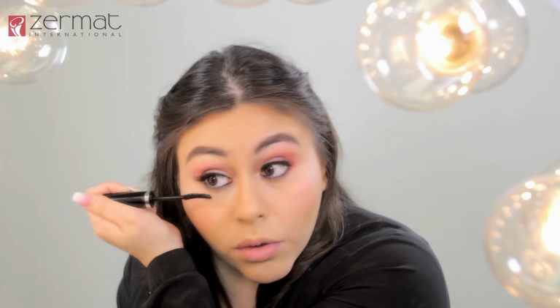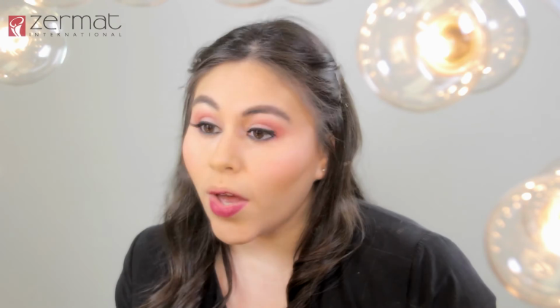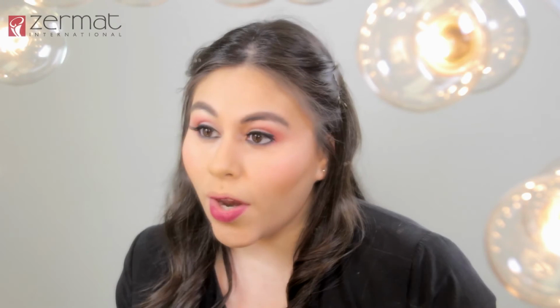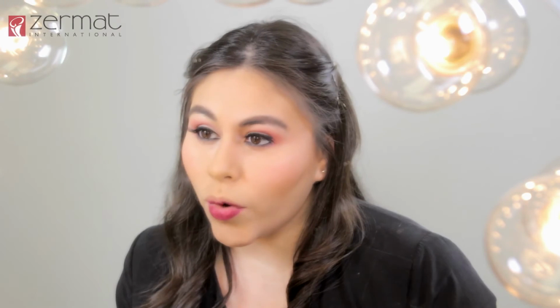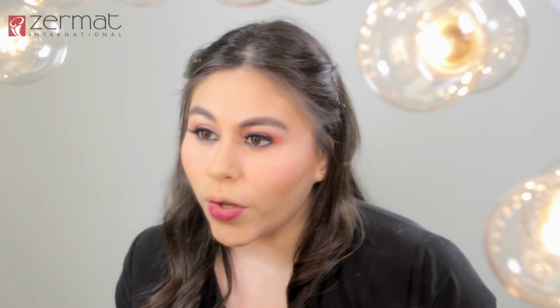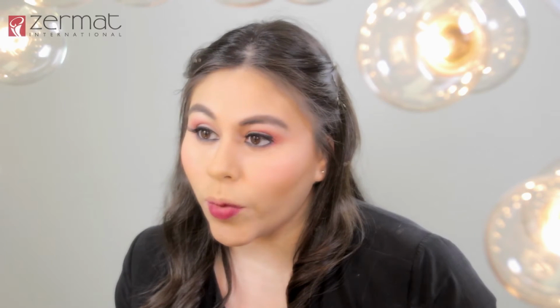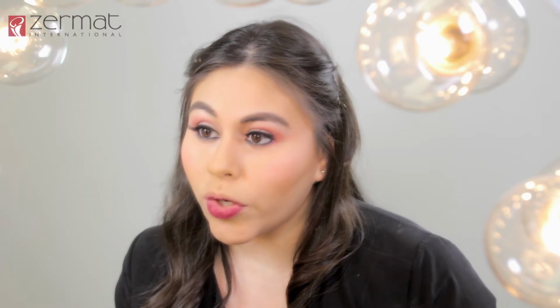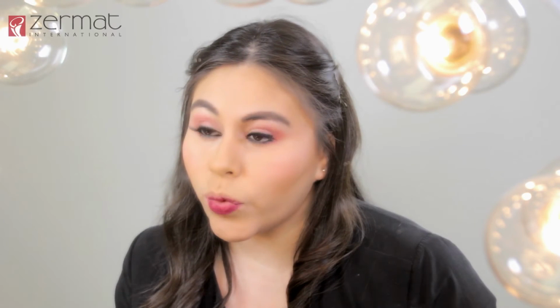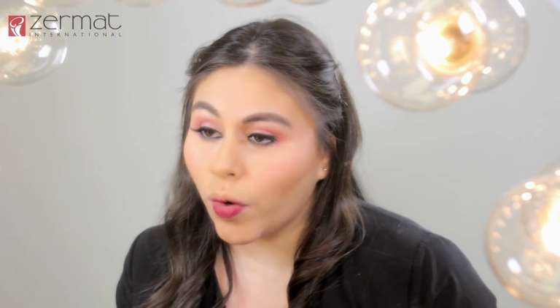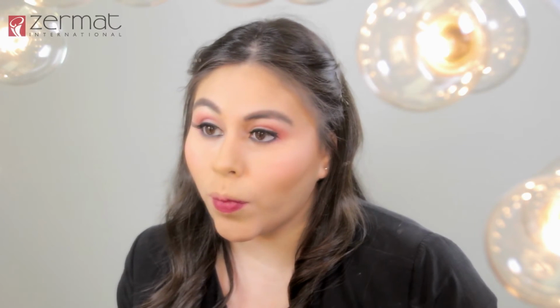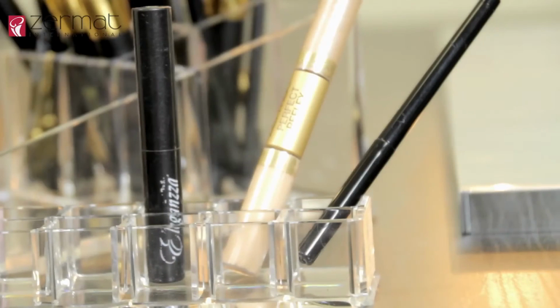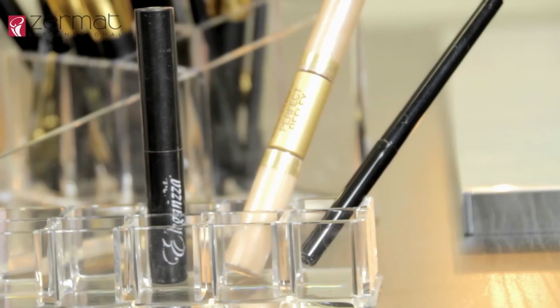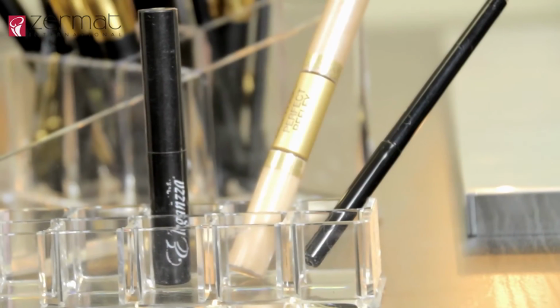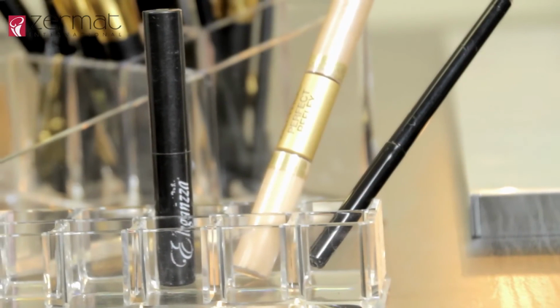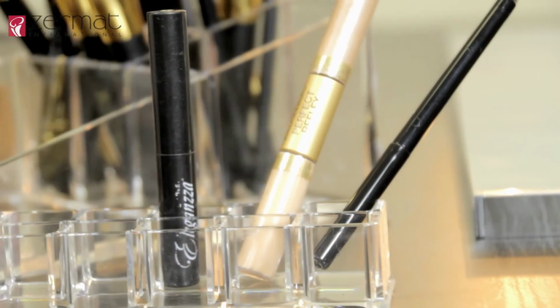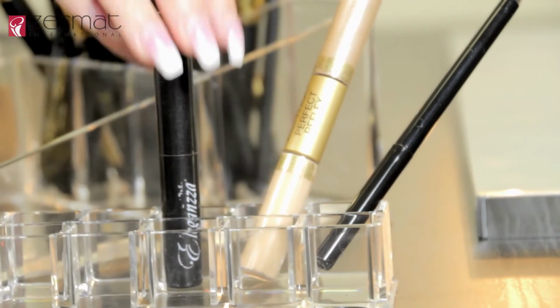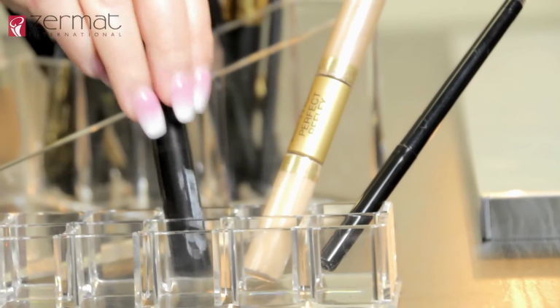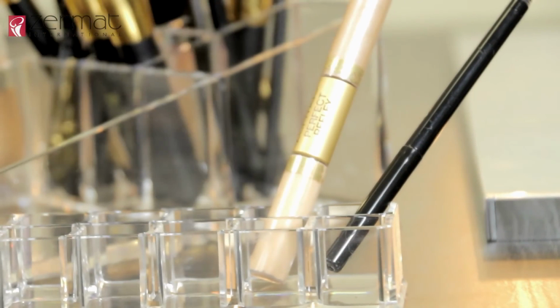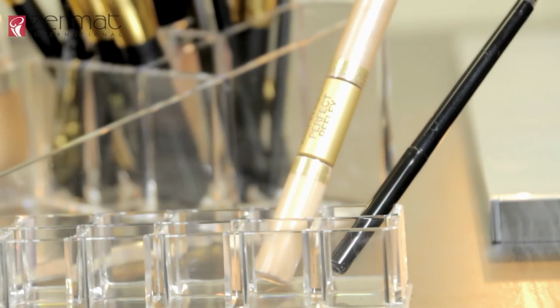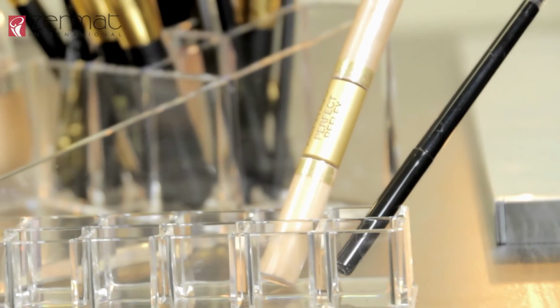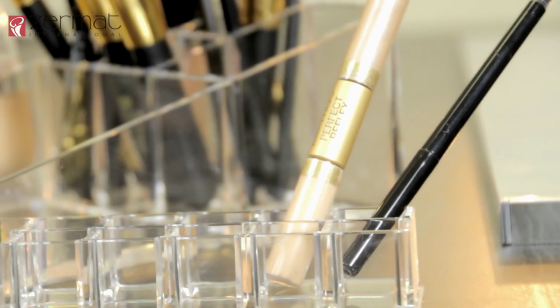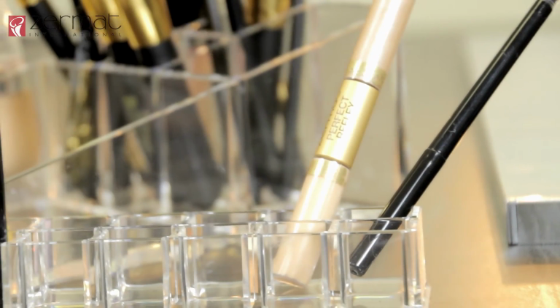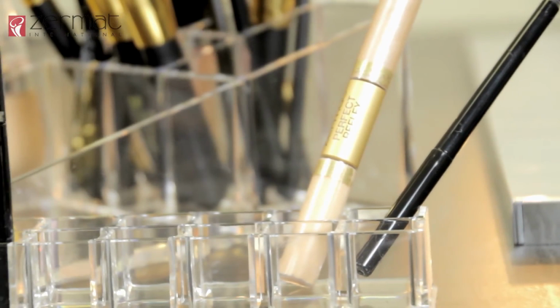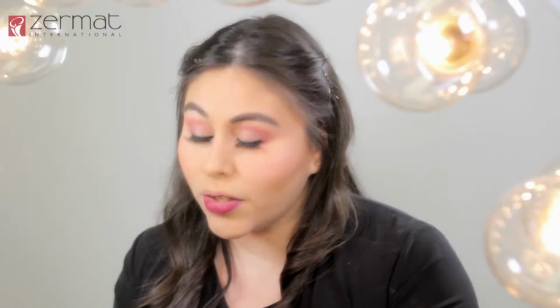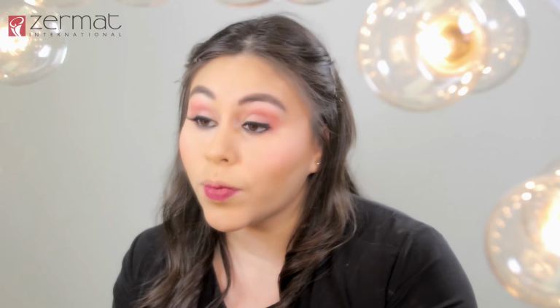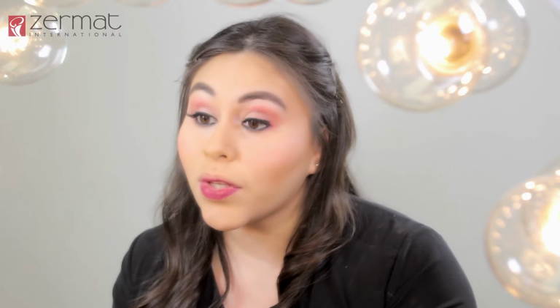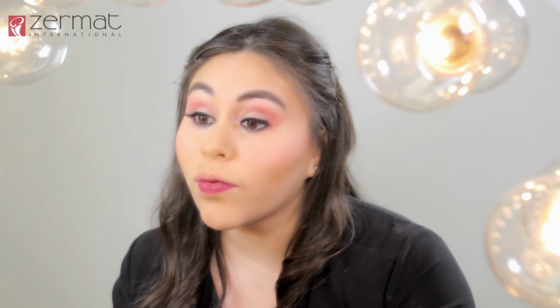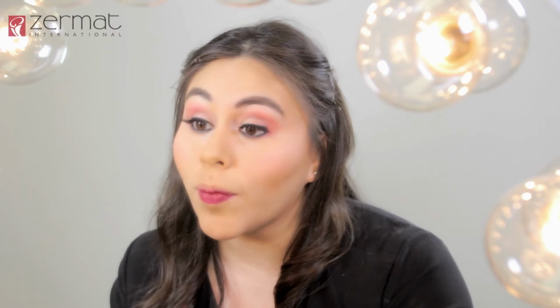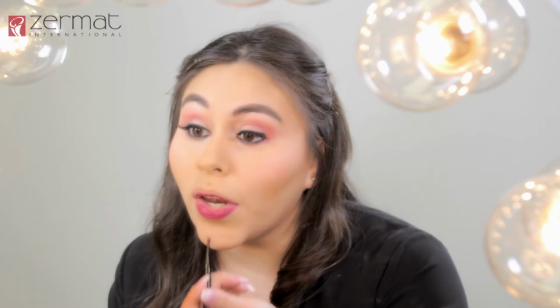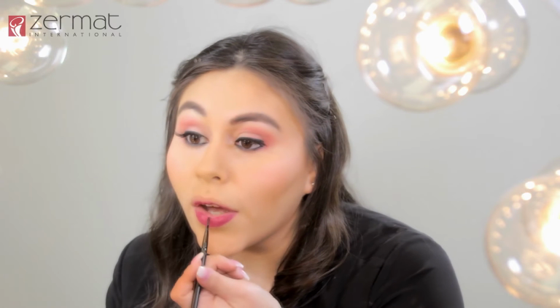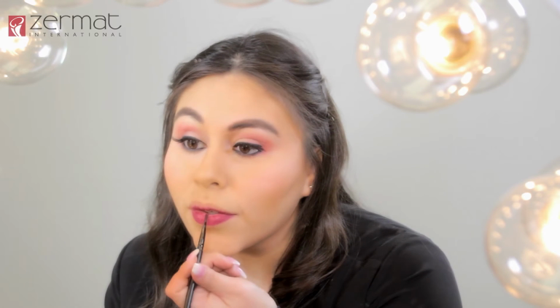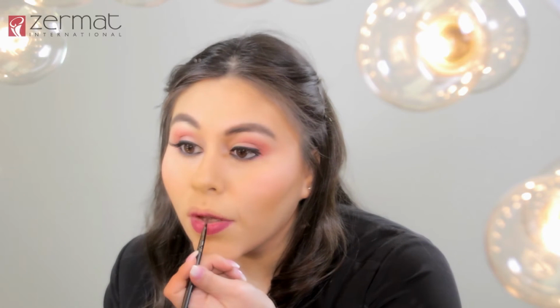Now with our lip brush, we will apply the color Daiquiri from the long lasting lipsticks from Eleganza.